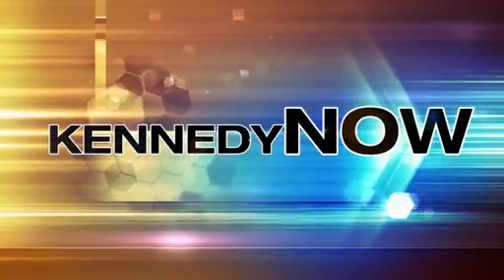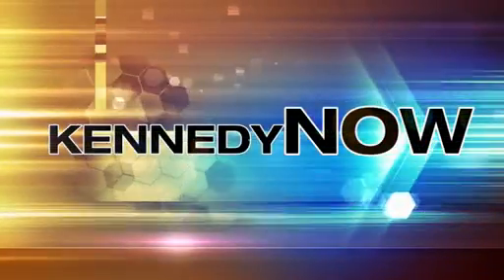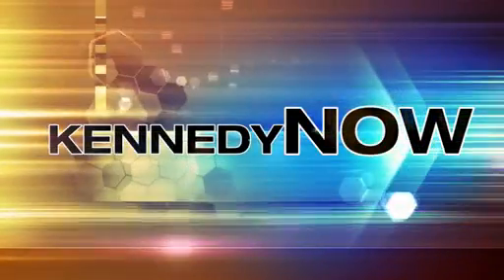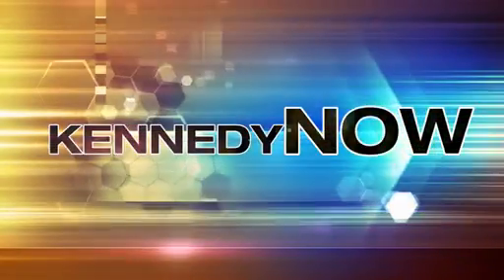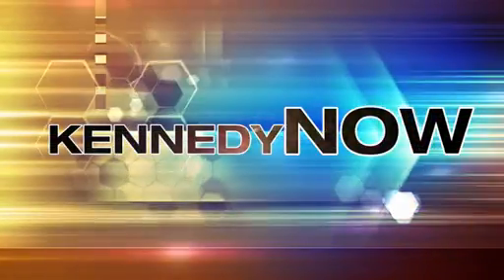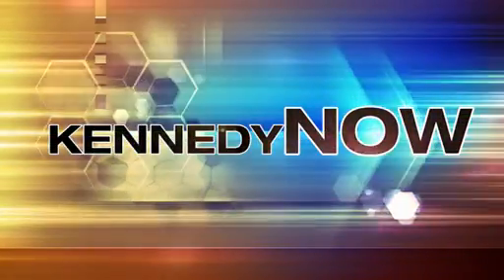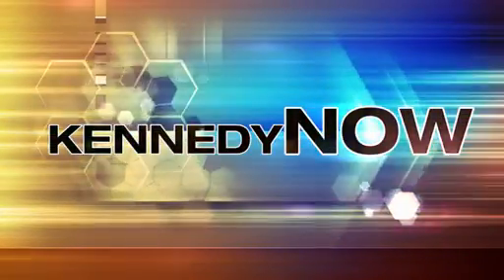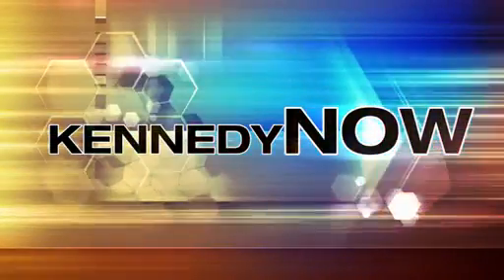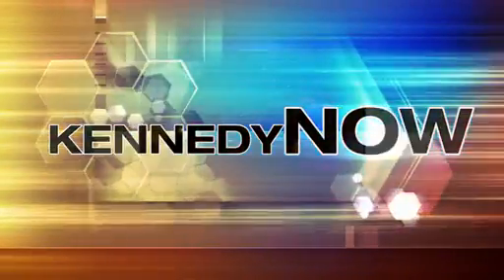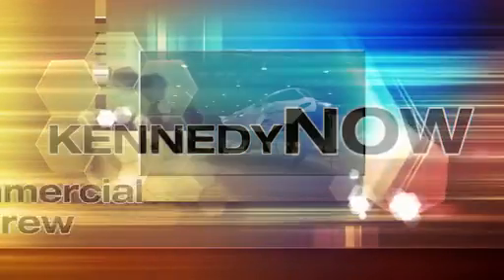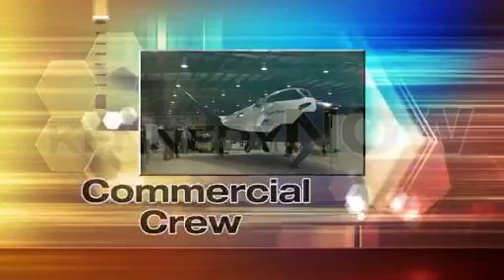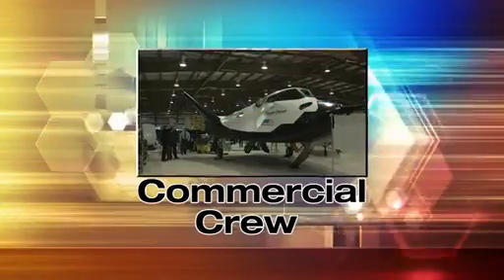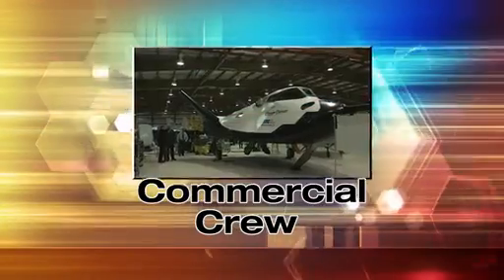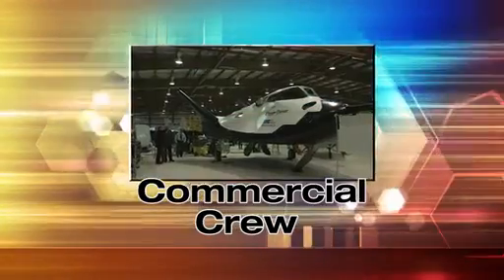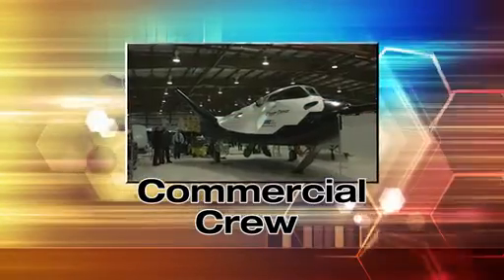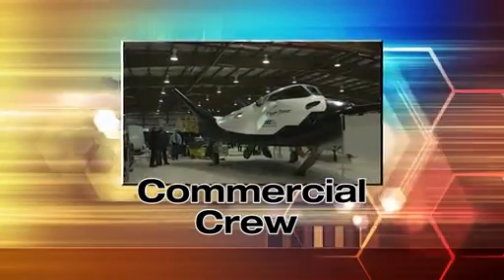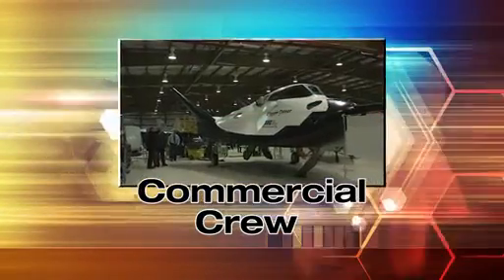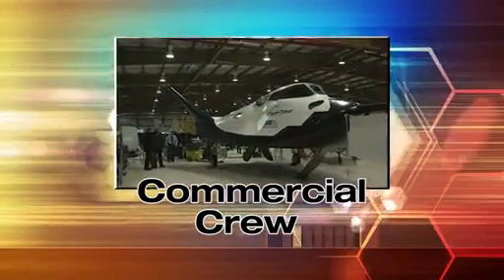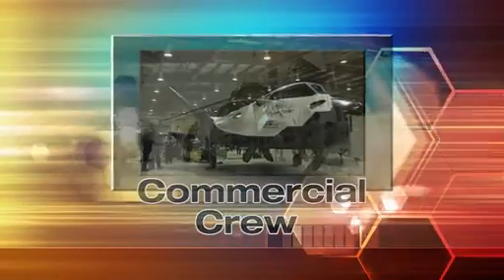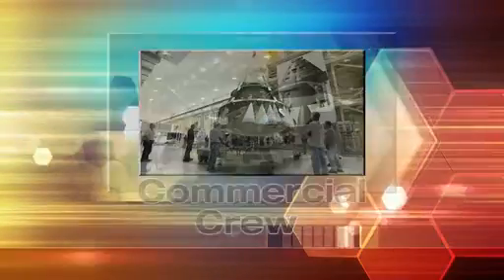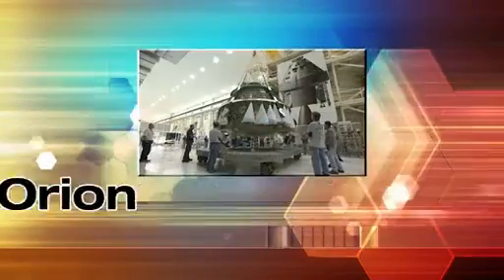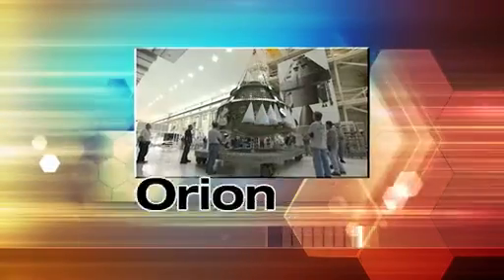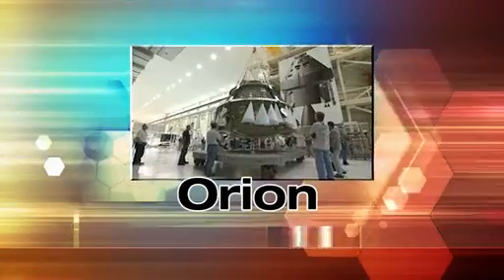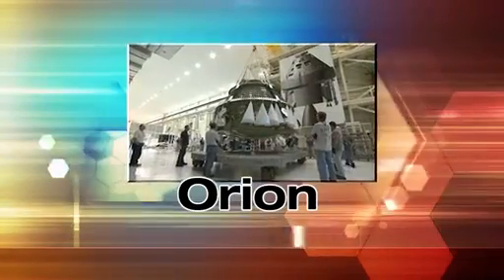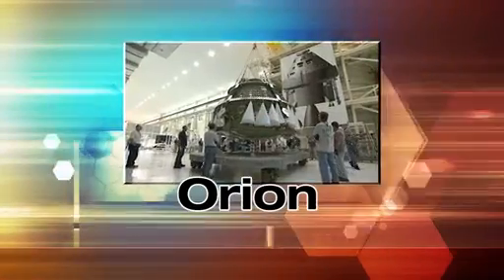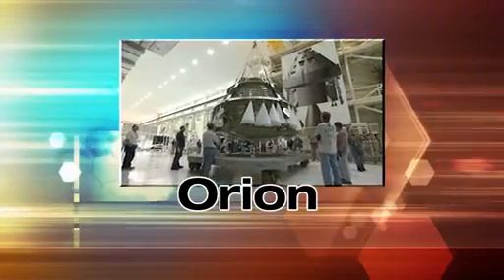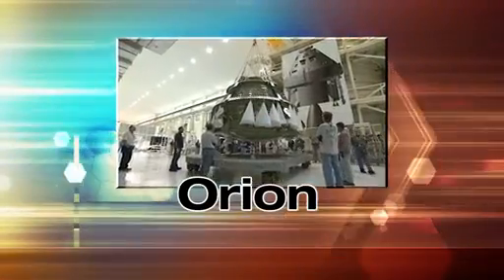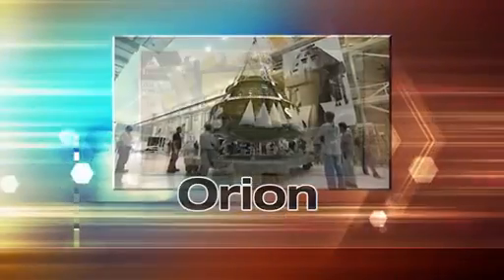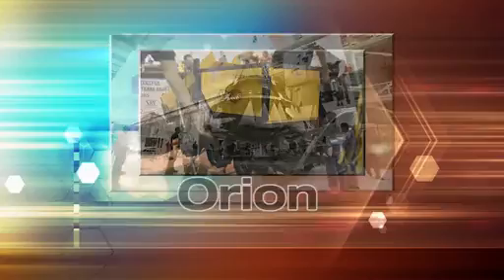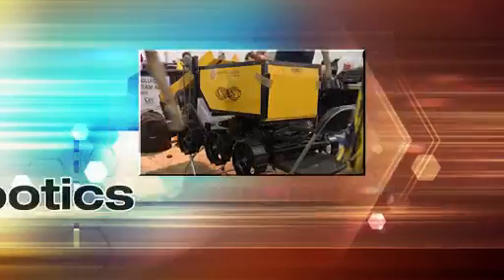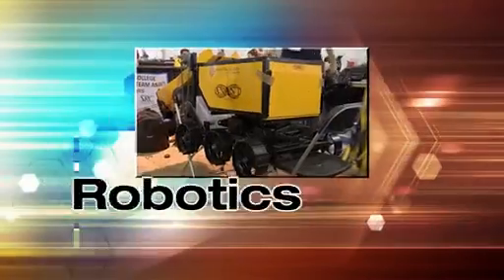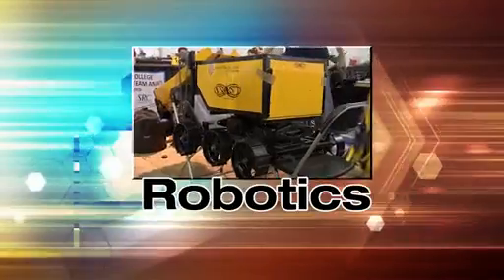Welcome to Kennedy Now, a look at the progress of change at America's premier spaceport.